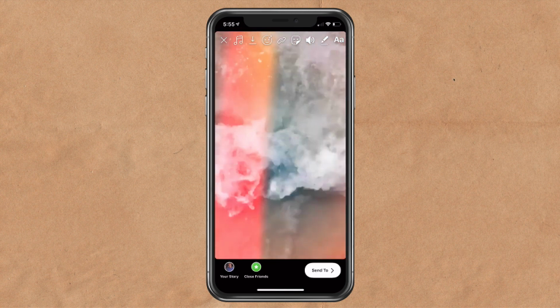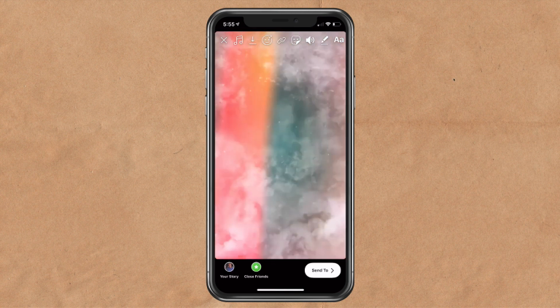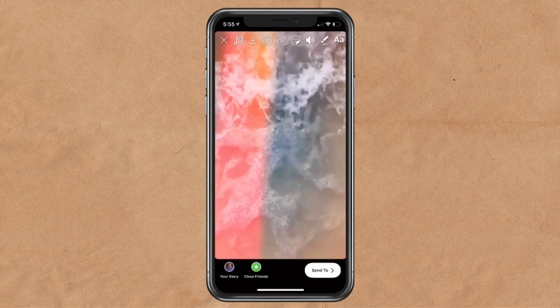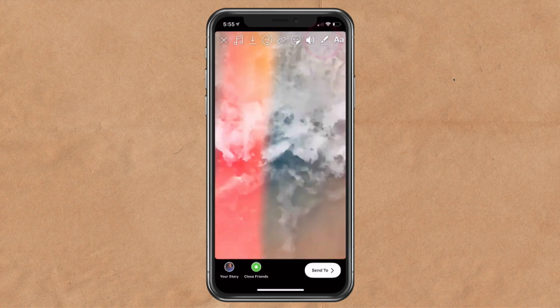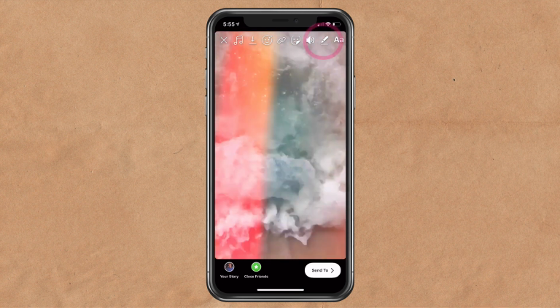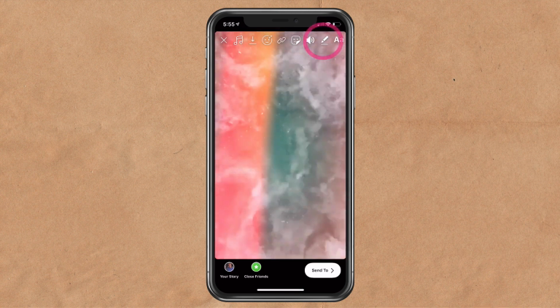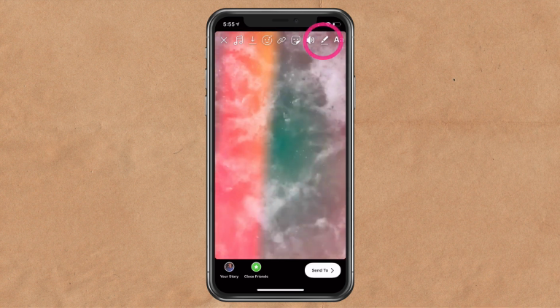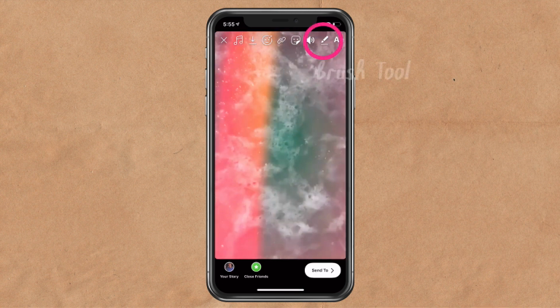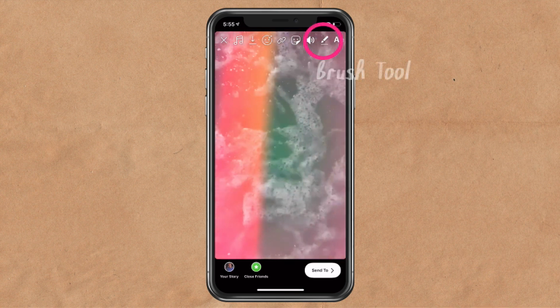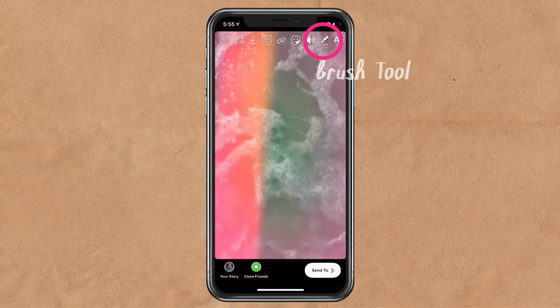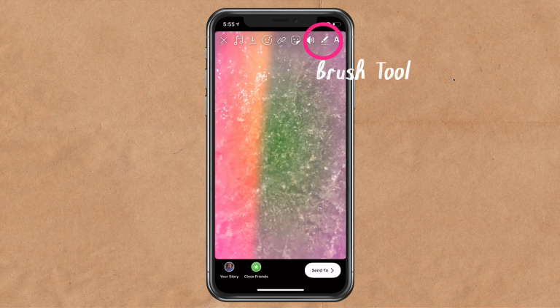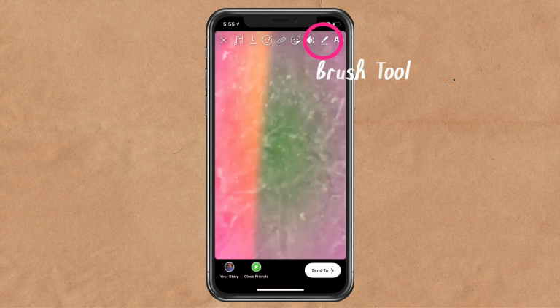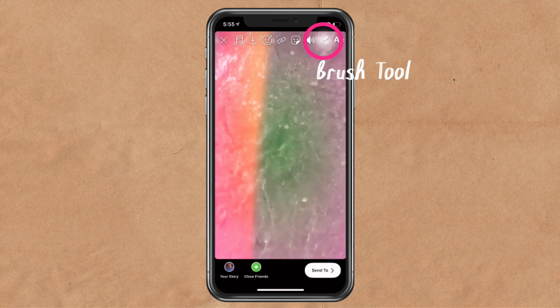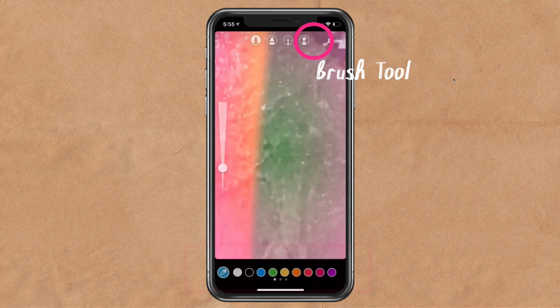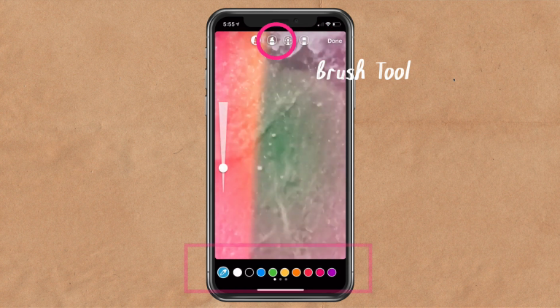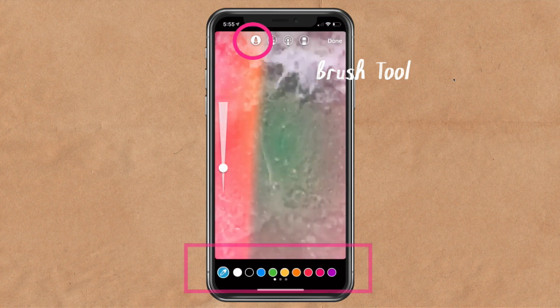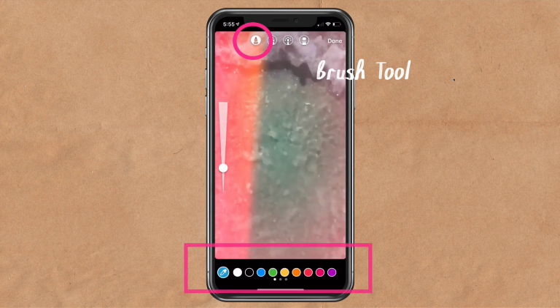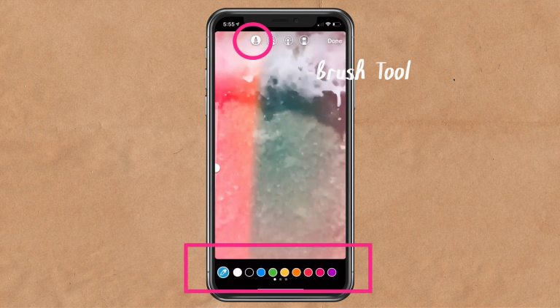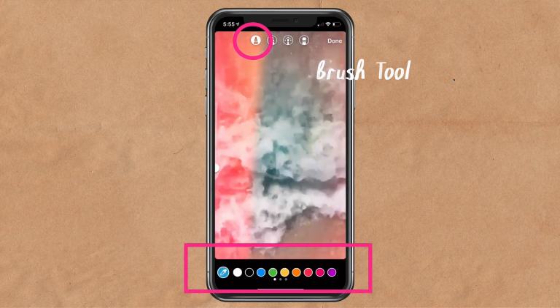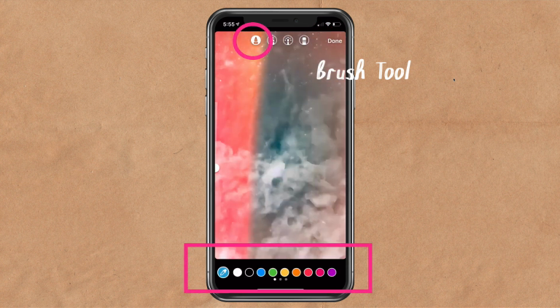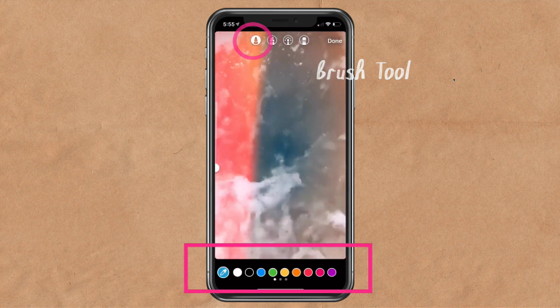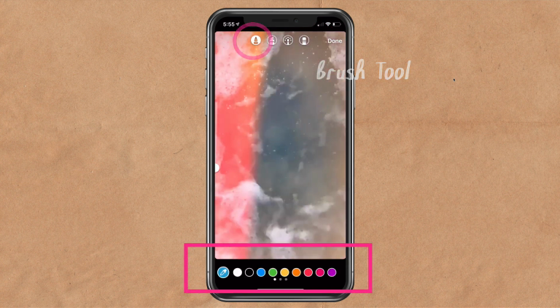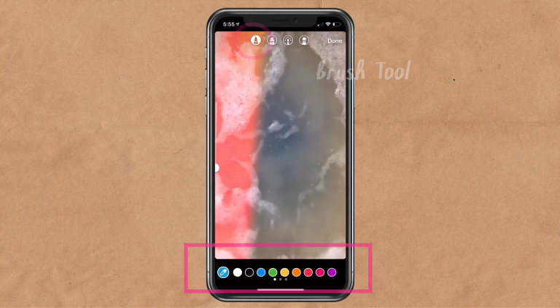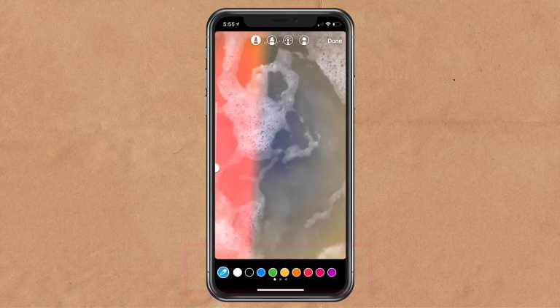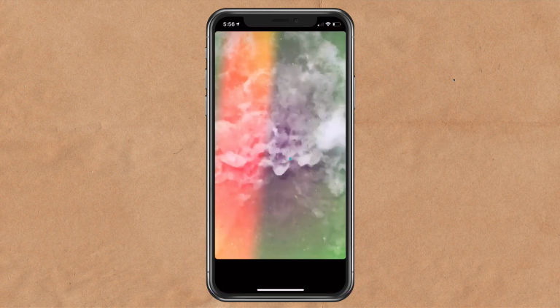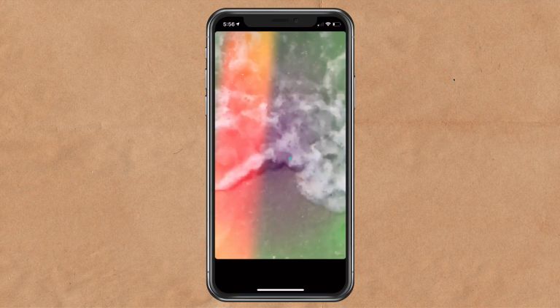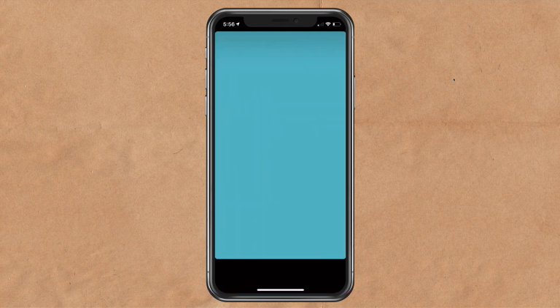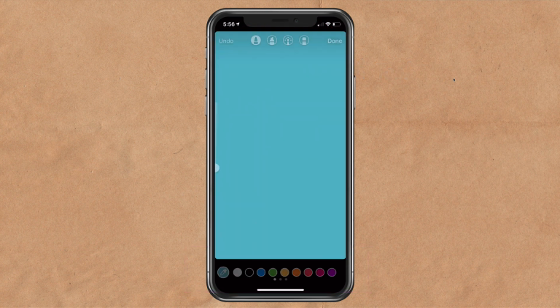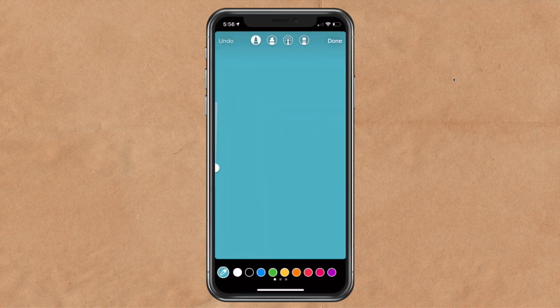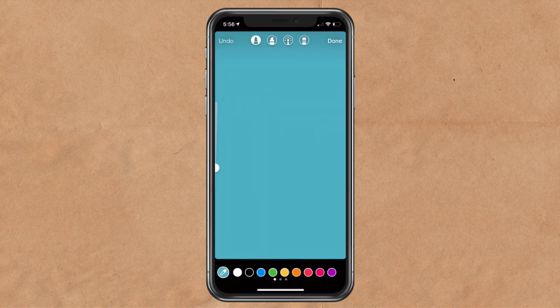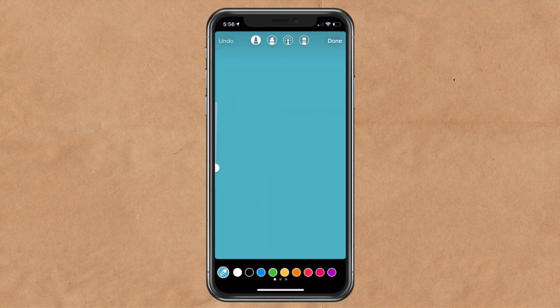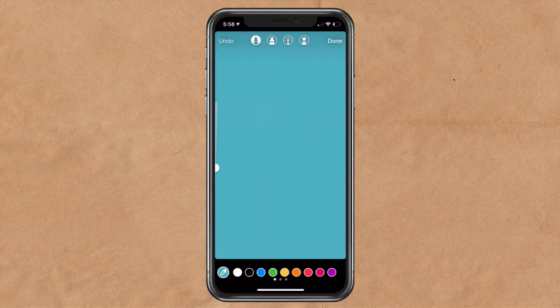Next we're going to add color. Tap on the brush, use the first brush, pick a color. I'm going to press and hold on the screen to fill it with color.